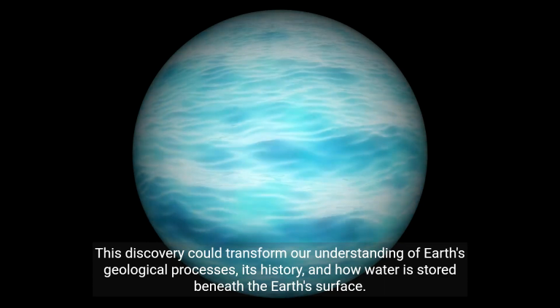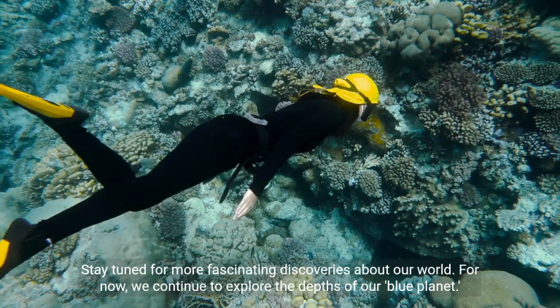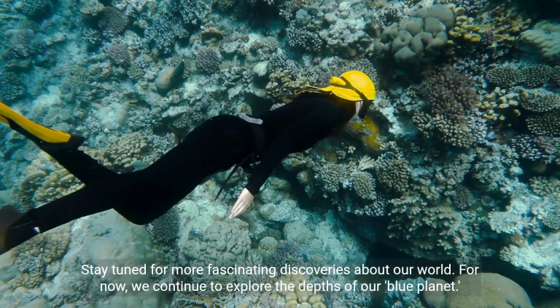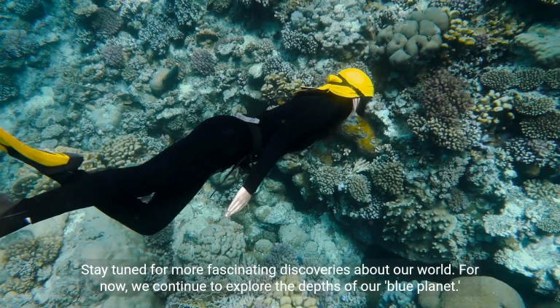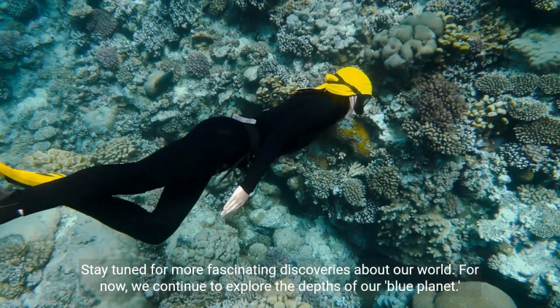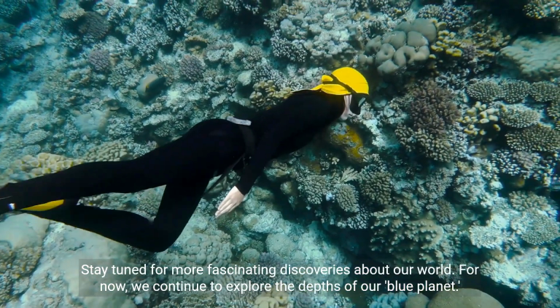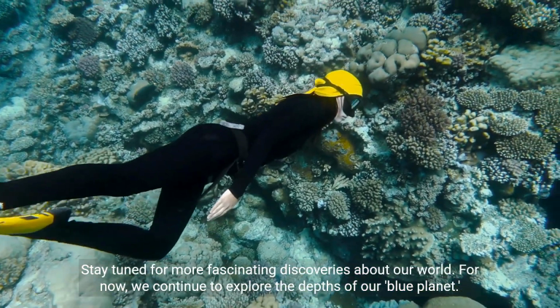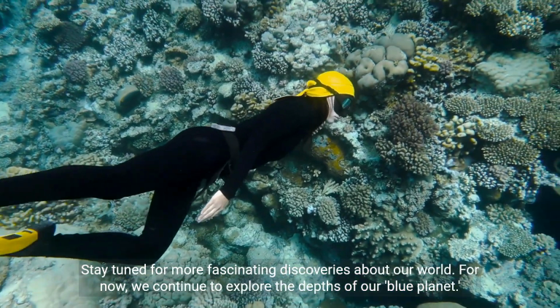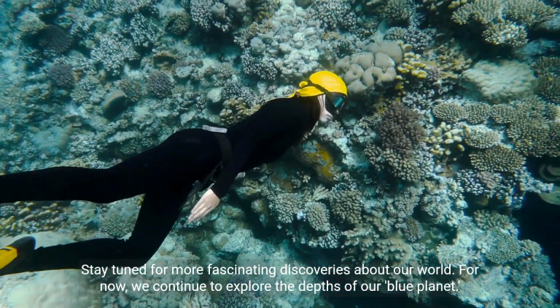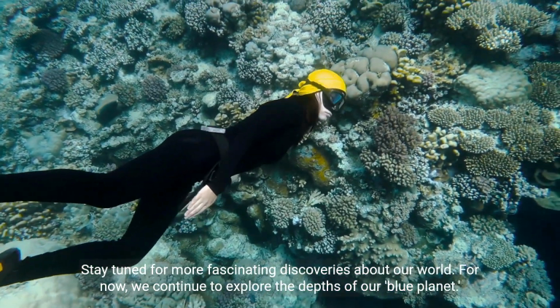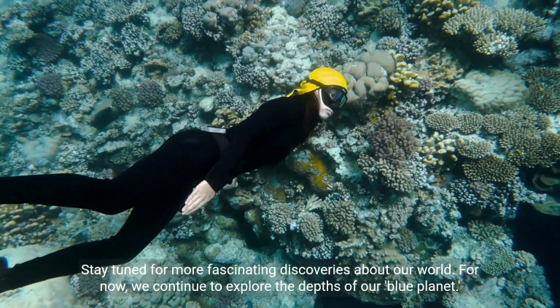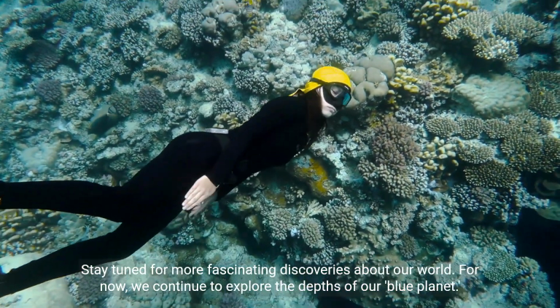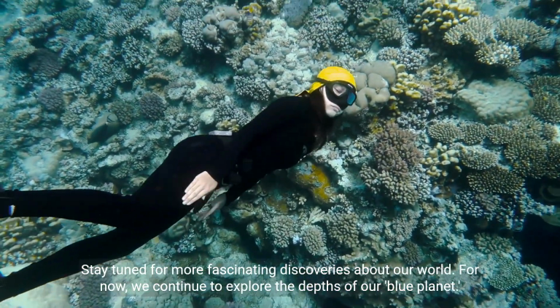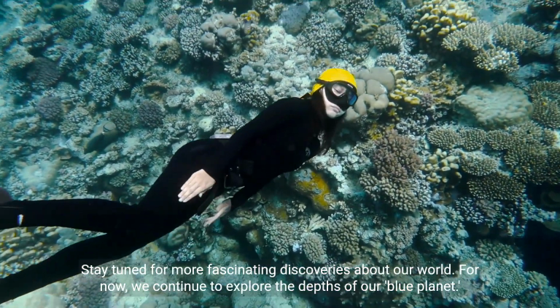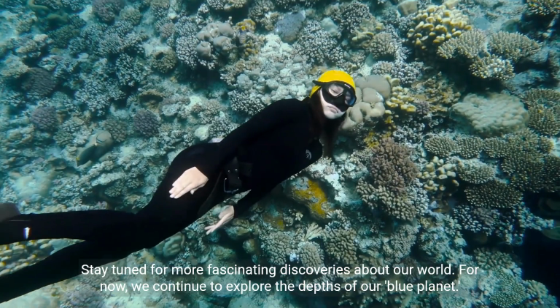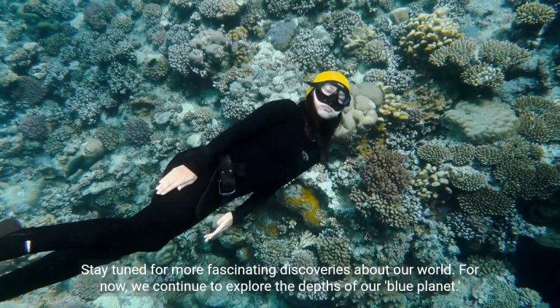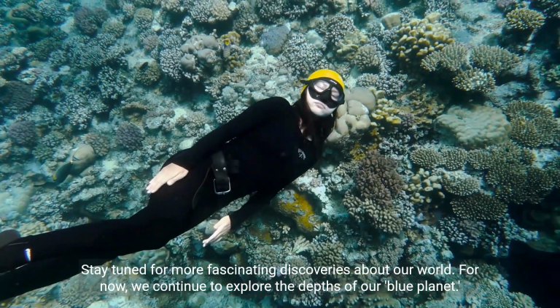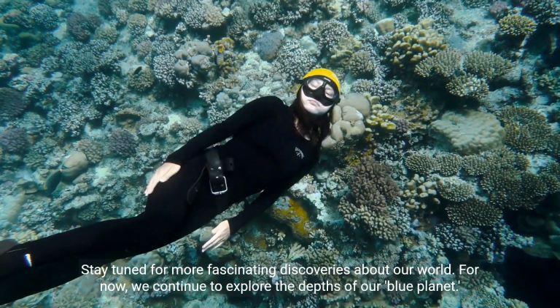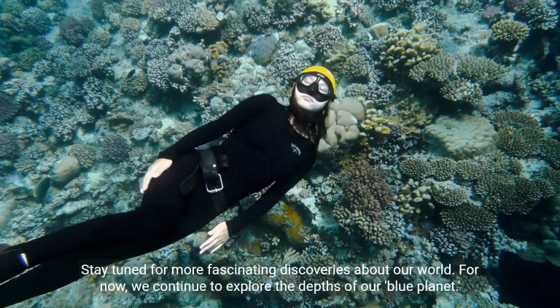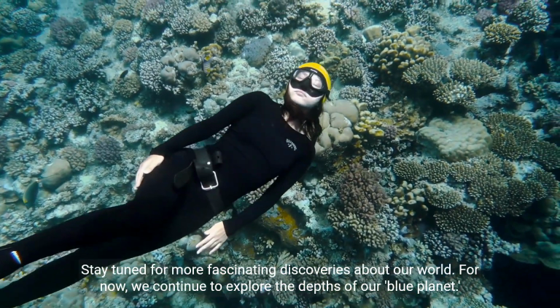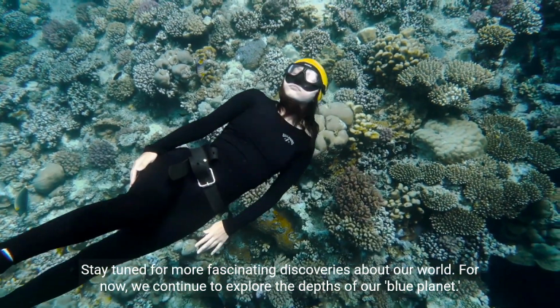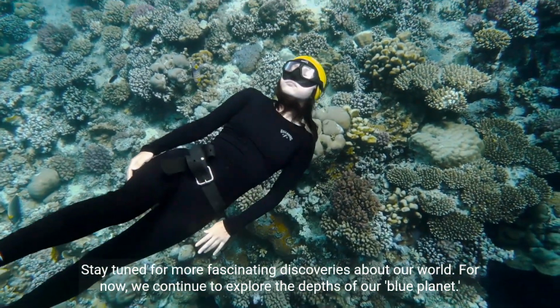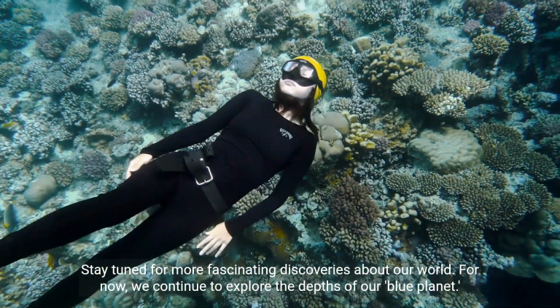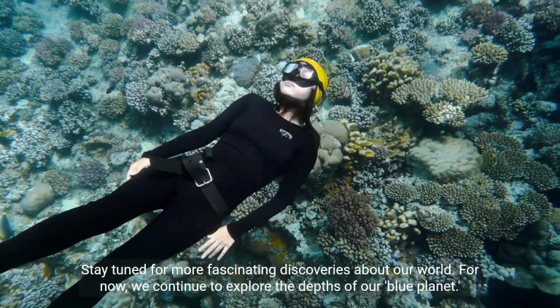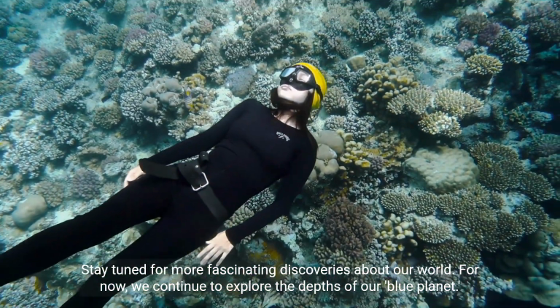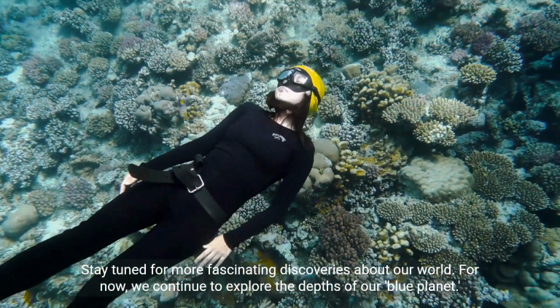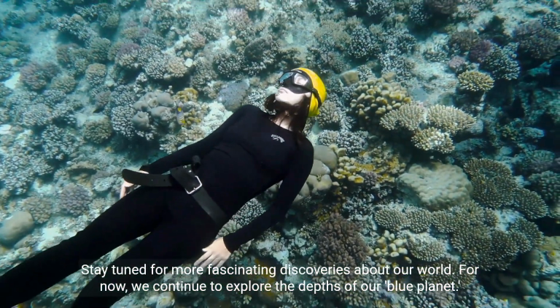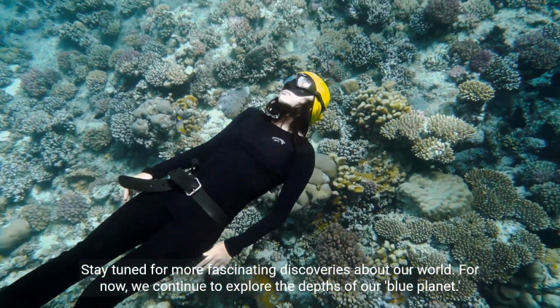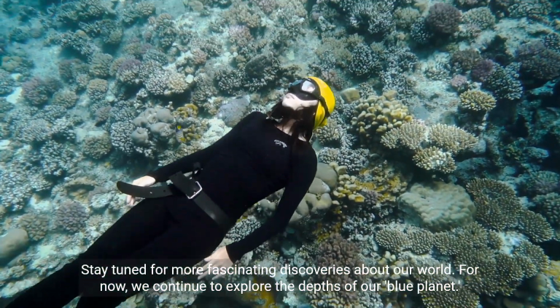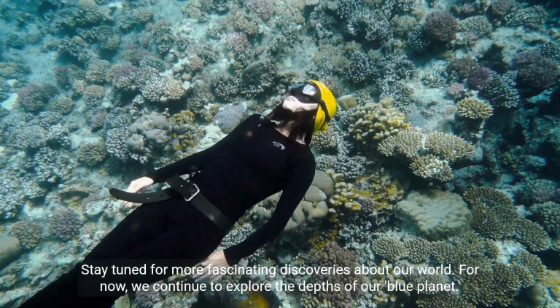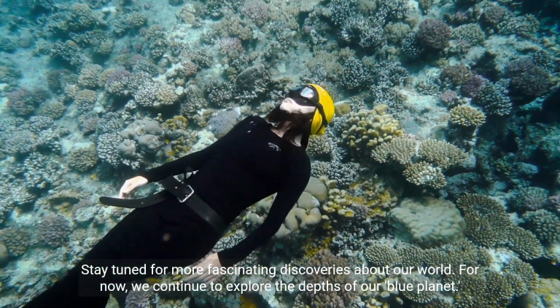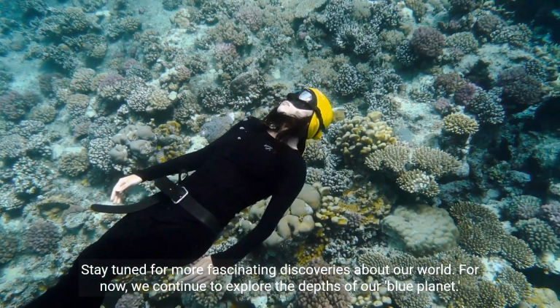Stay tuned for more fascinating discoveries about our world. For now, we continue to explore the depths of our blue planet.